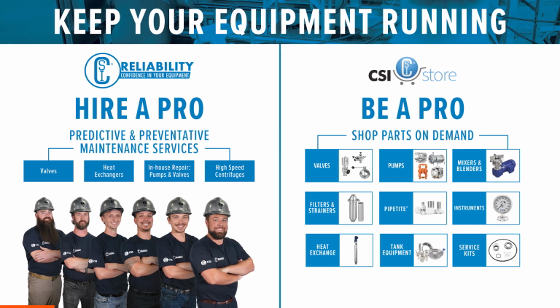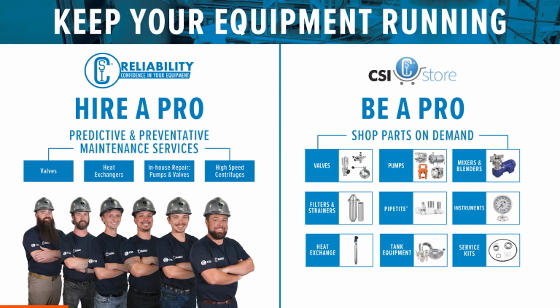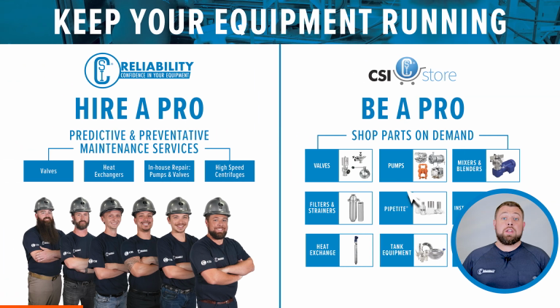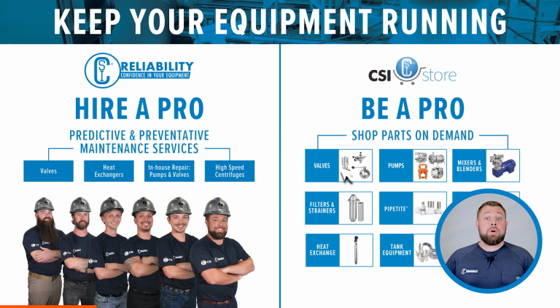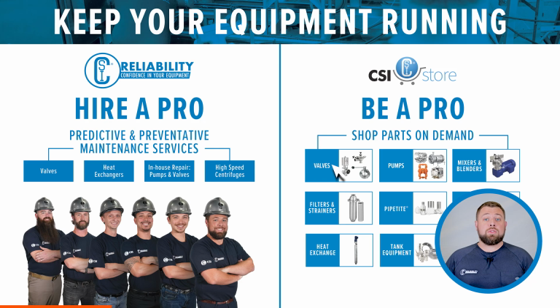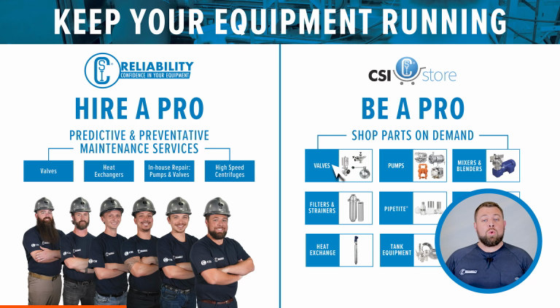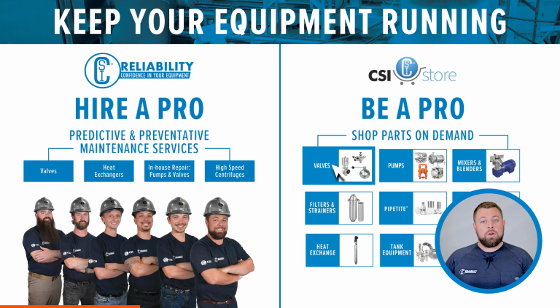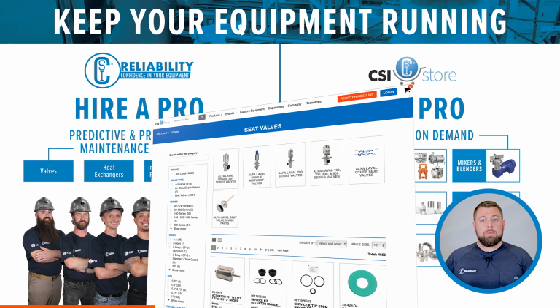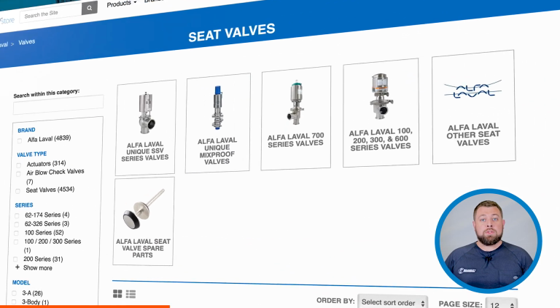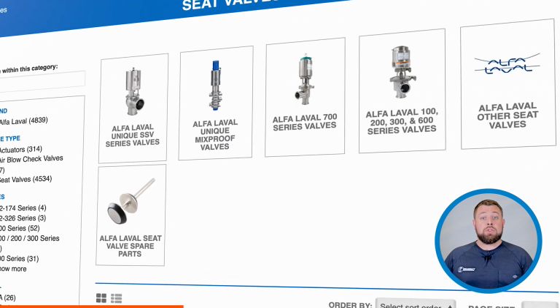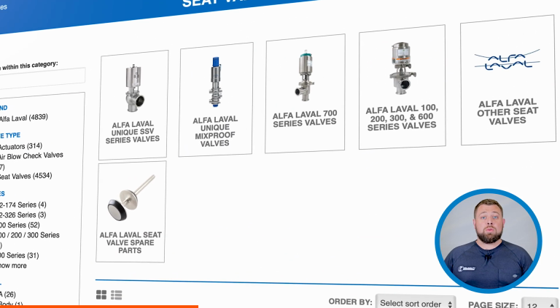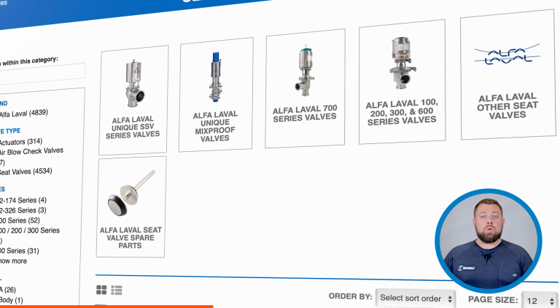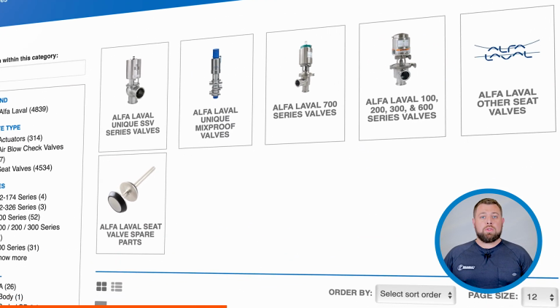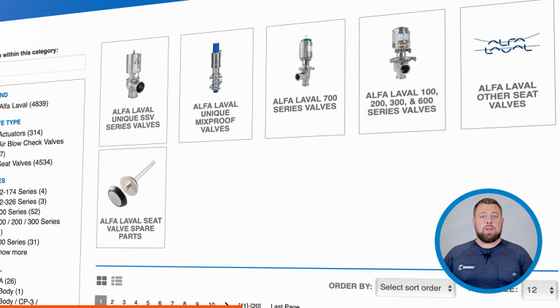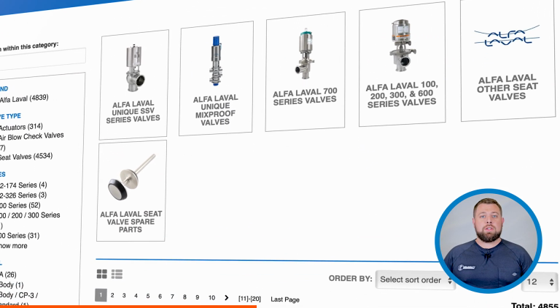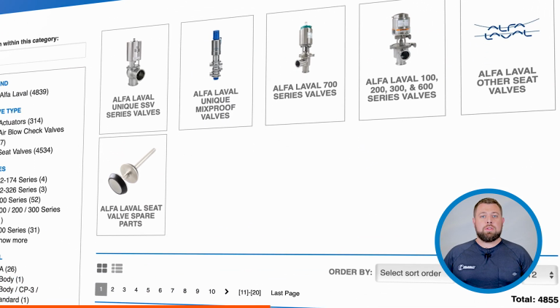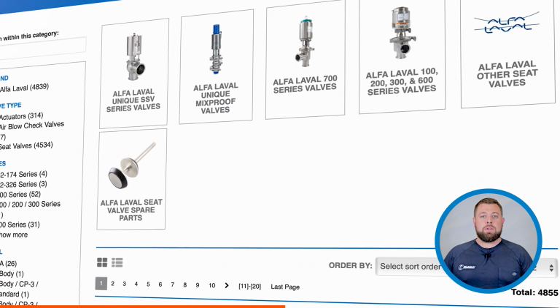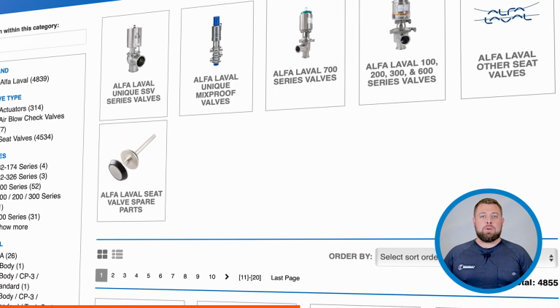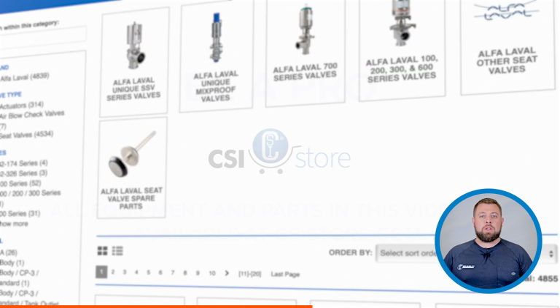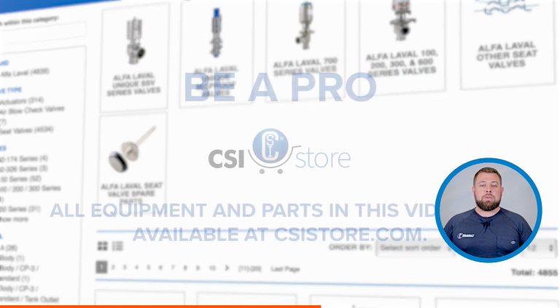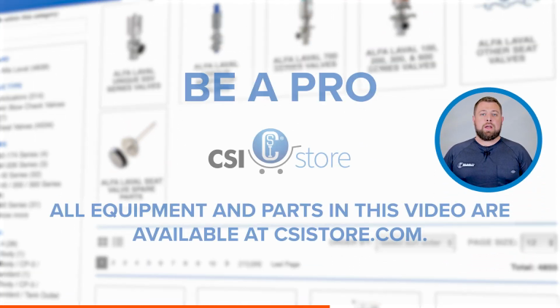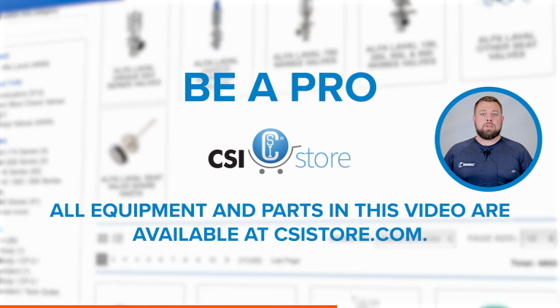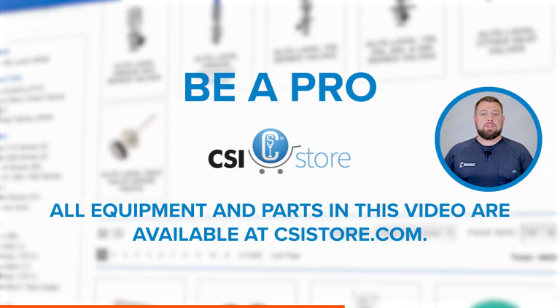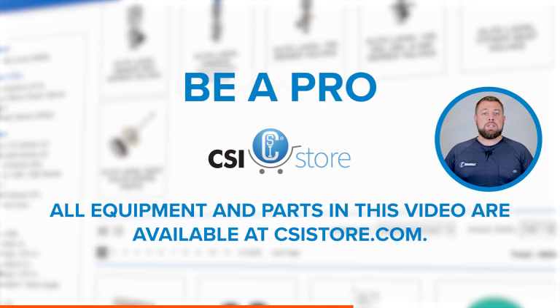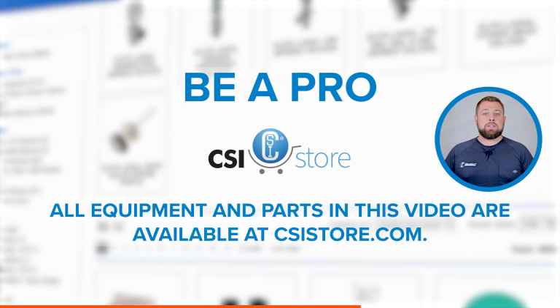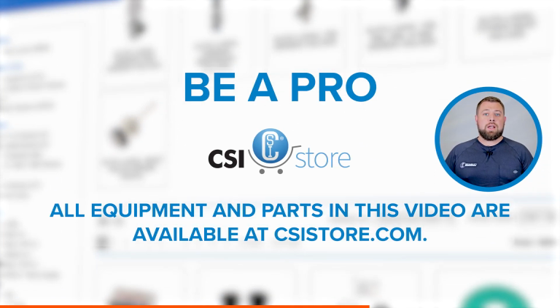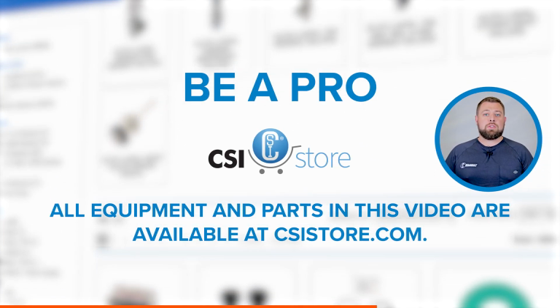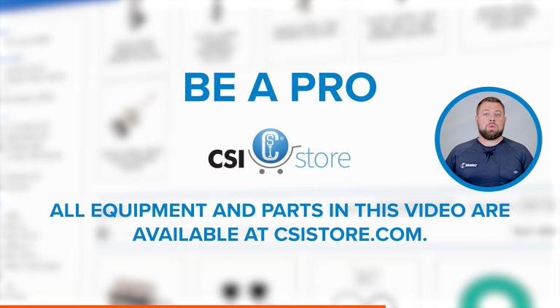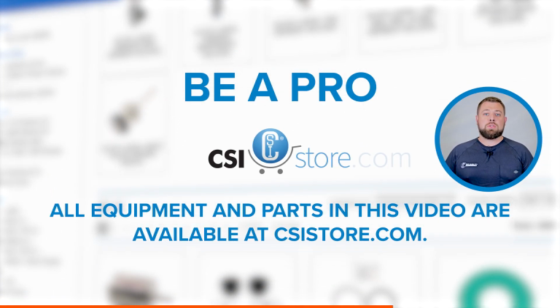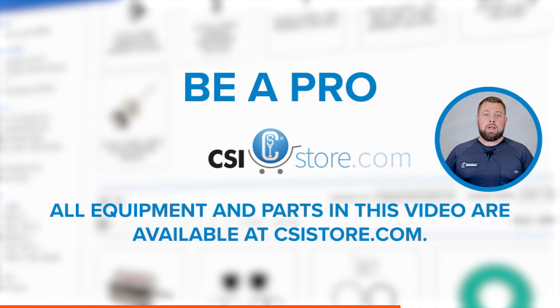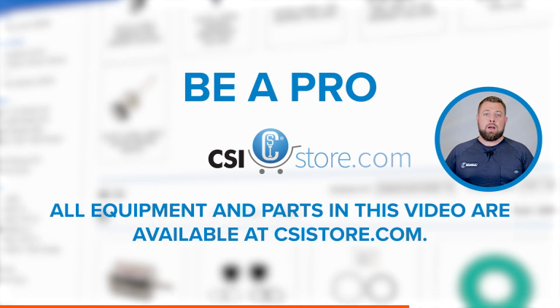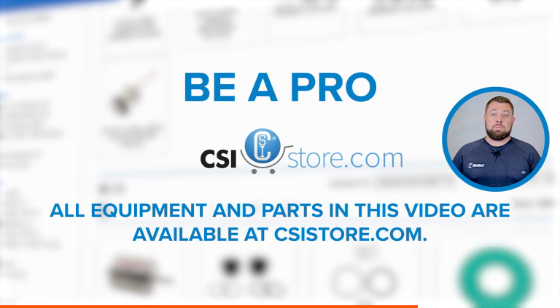Any parts or equipment shown or discussed in this video can be found at csistore.com.